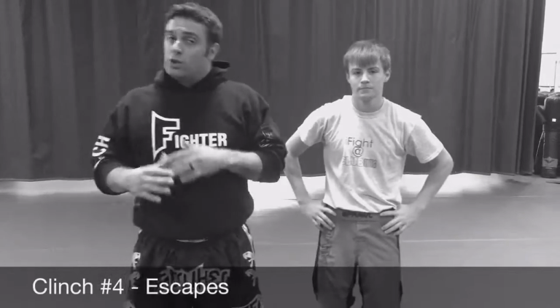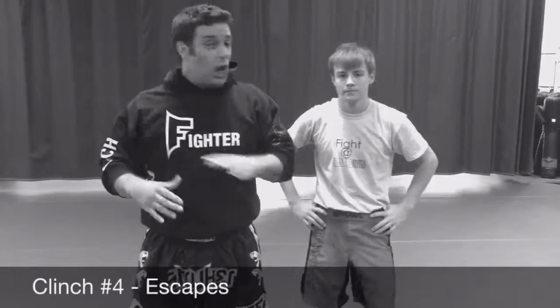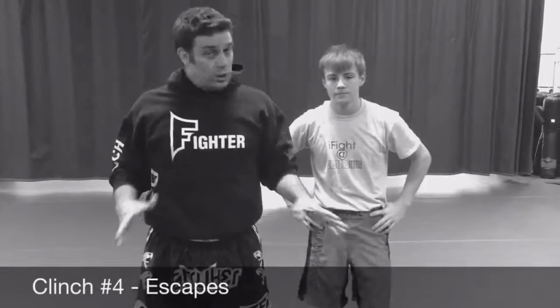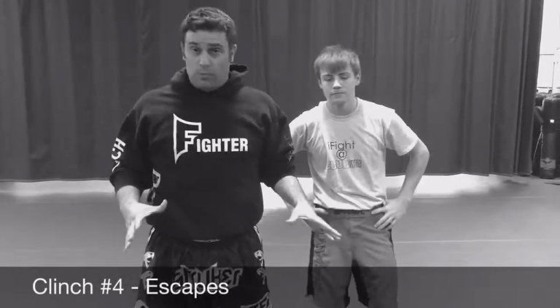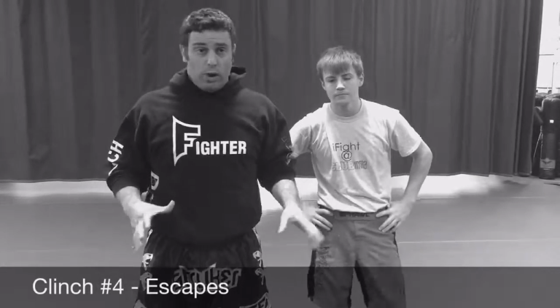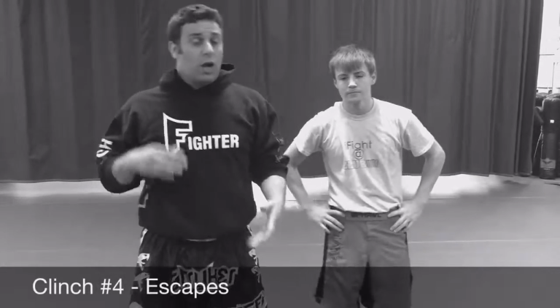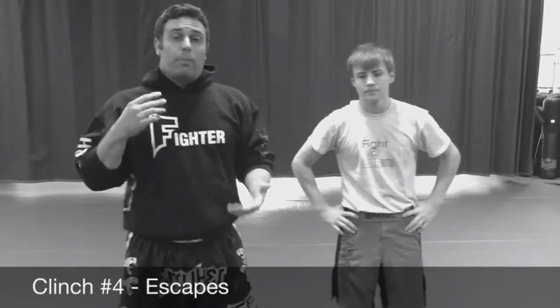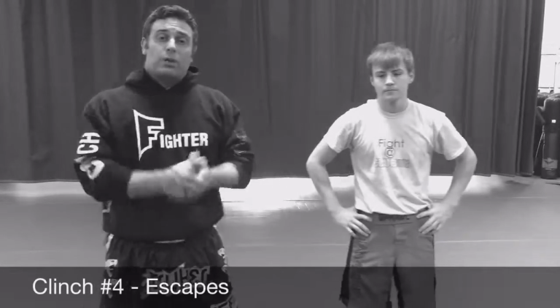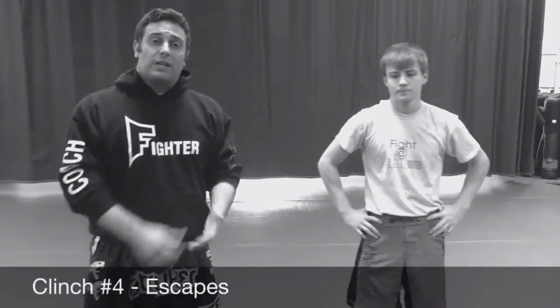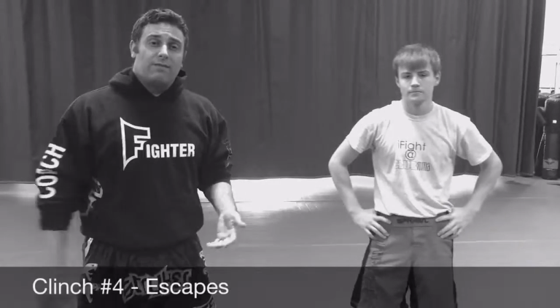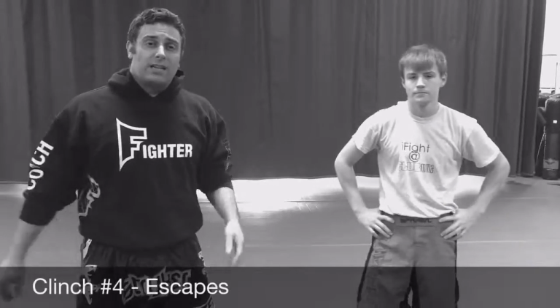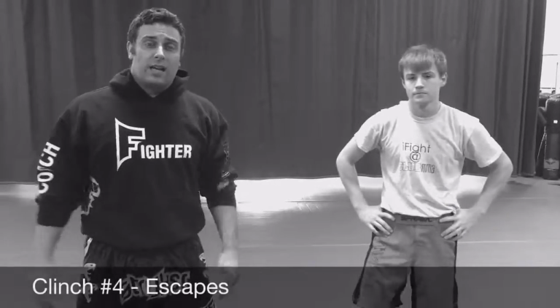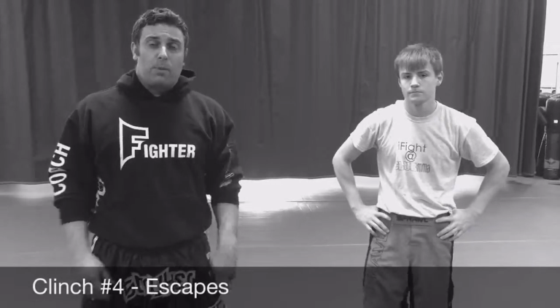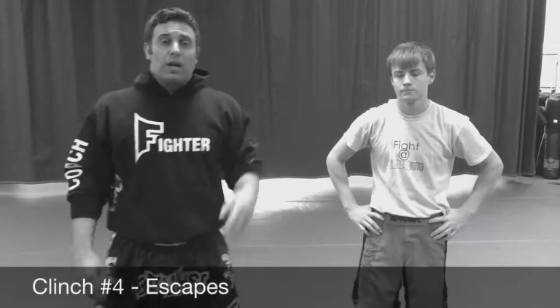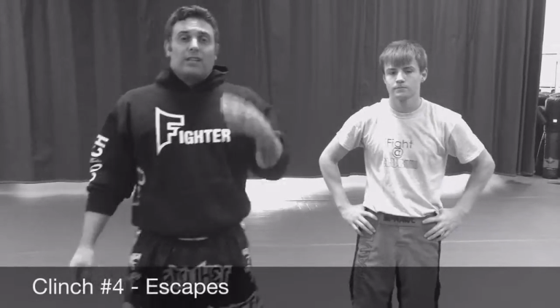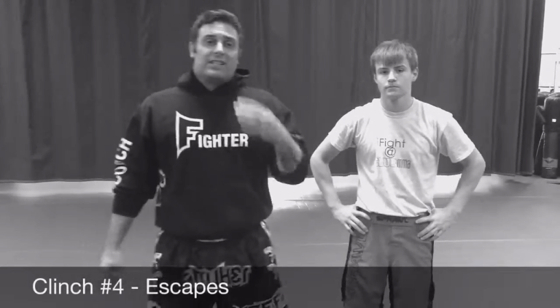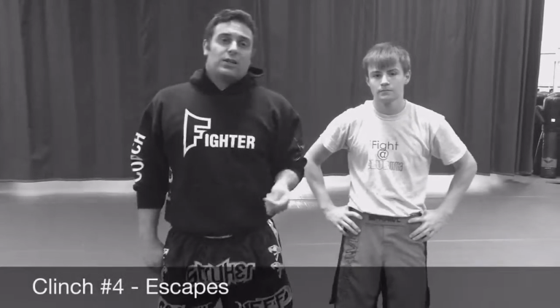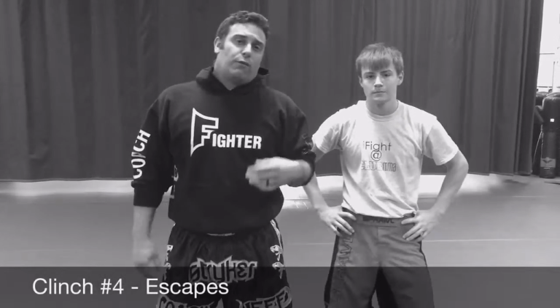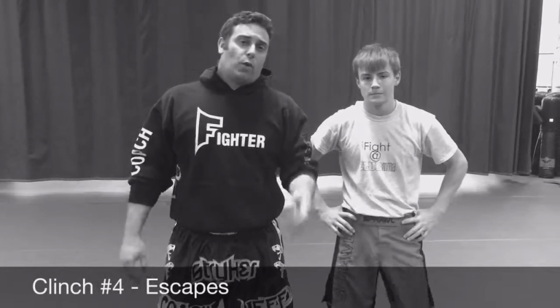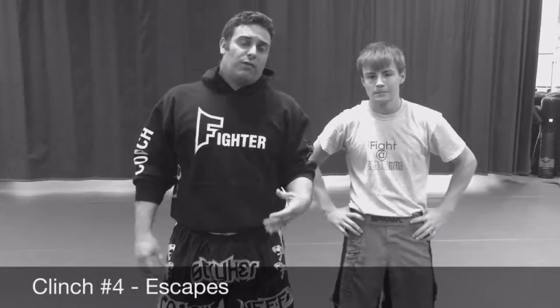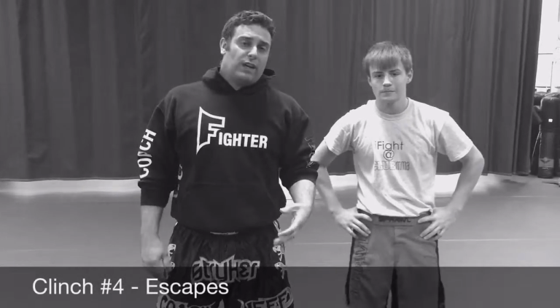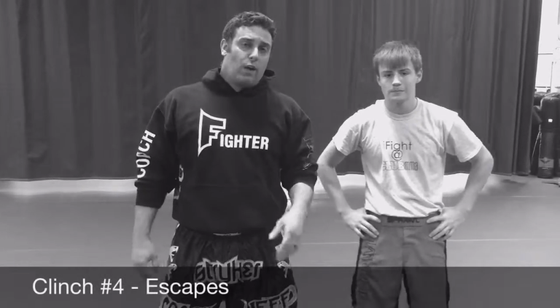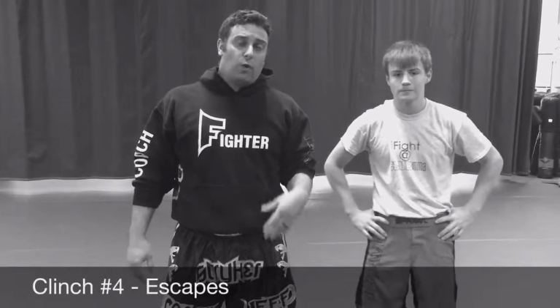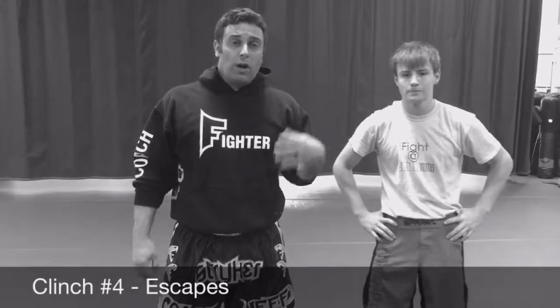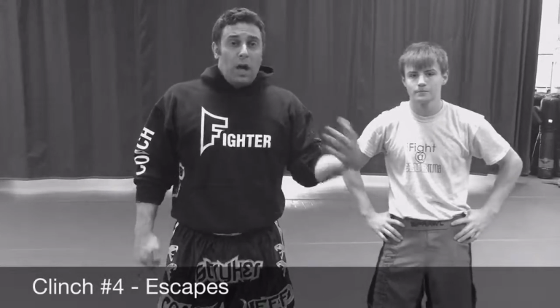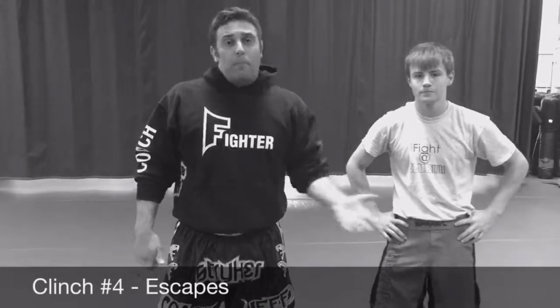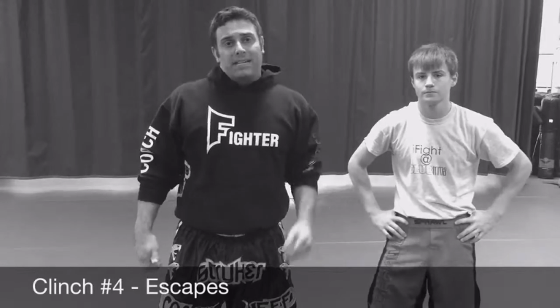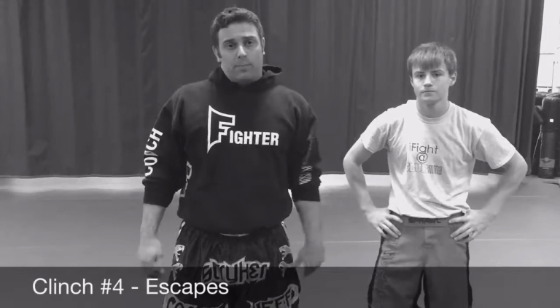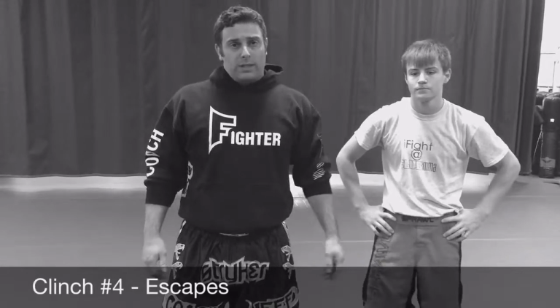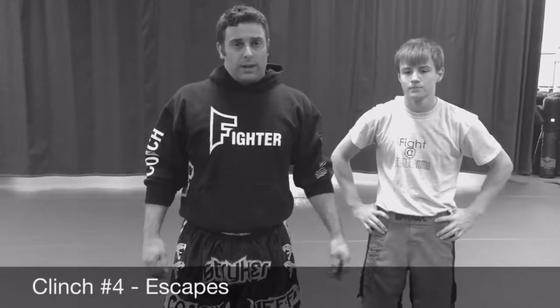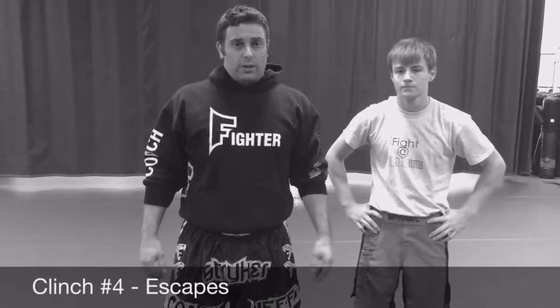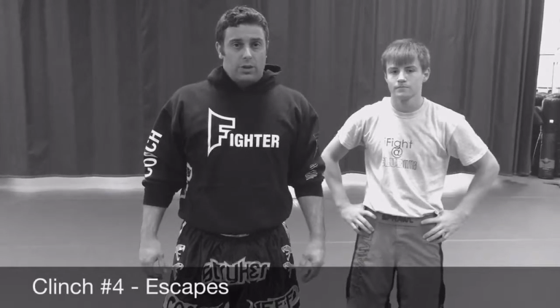There's tons more, but I just wanted to give you guys a couple. This ends our fourth video for basic Muay Thai clinch.